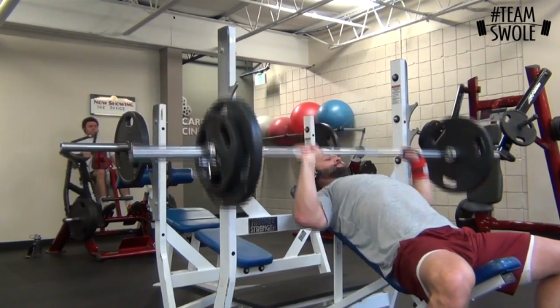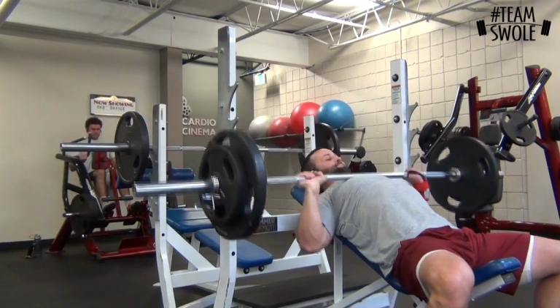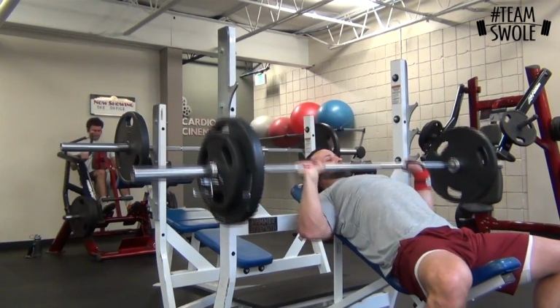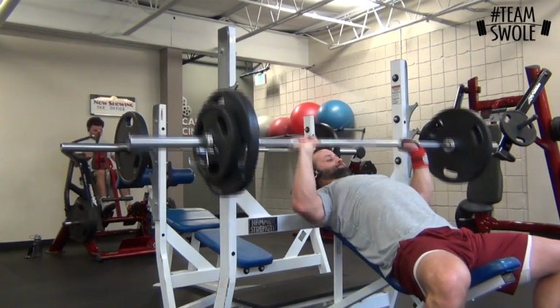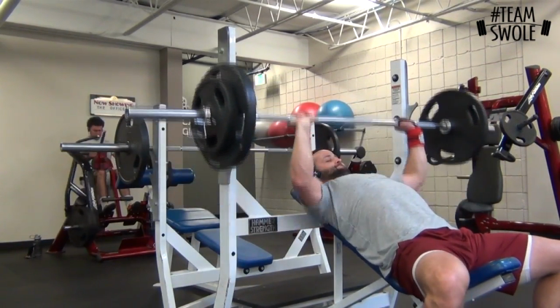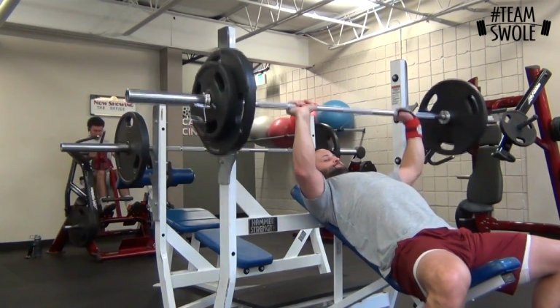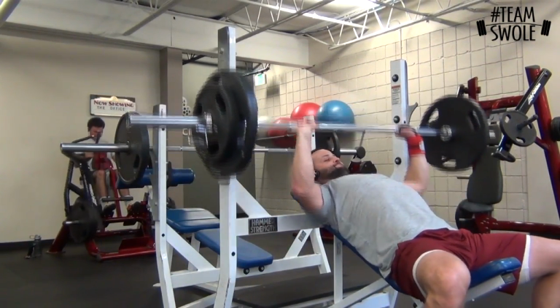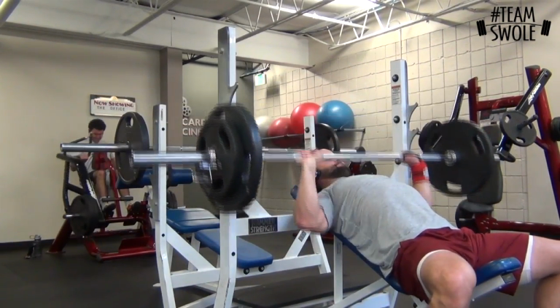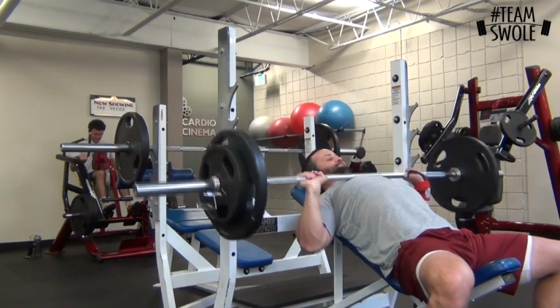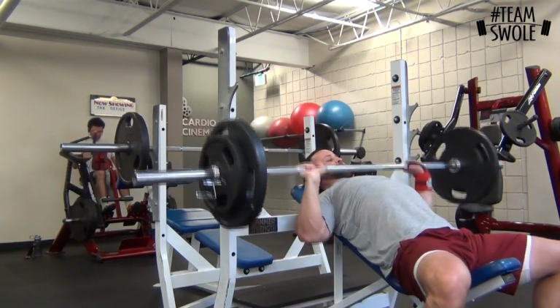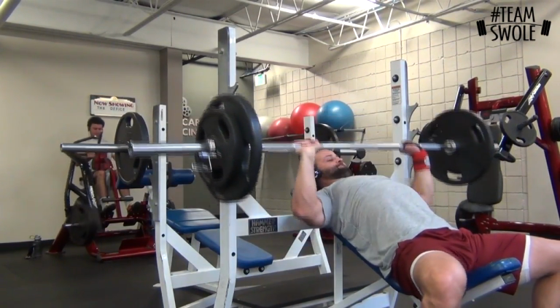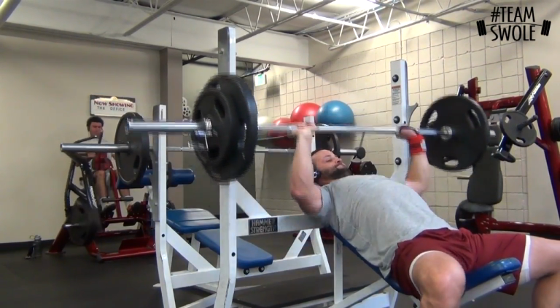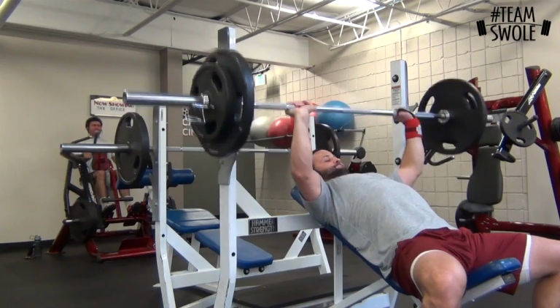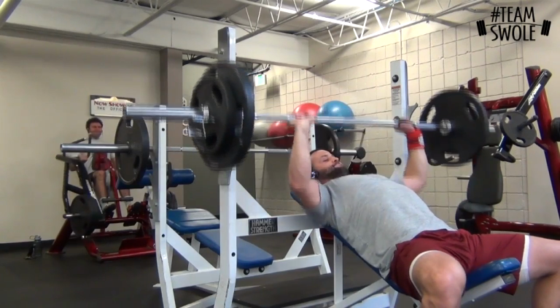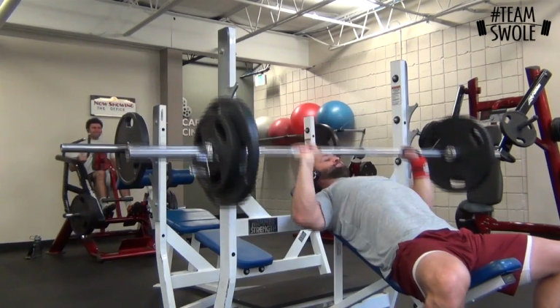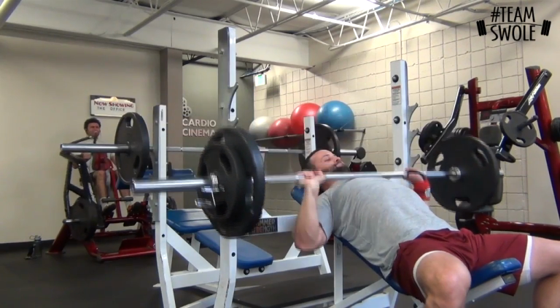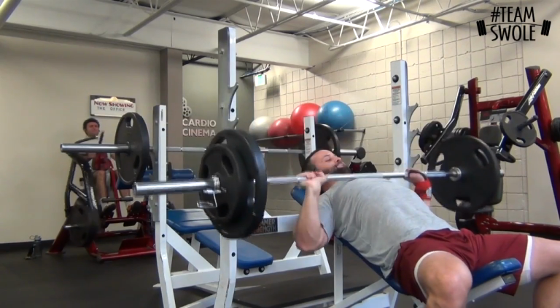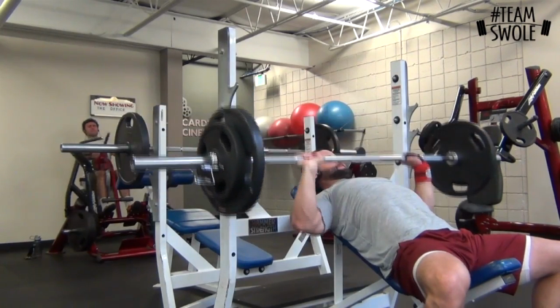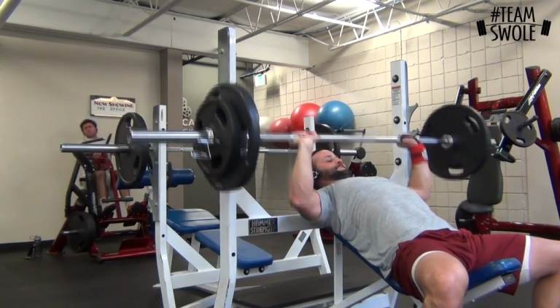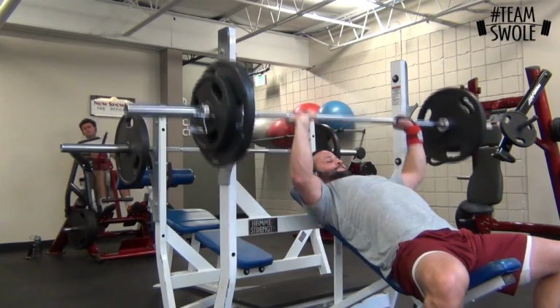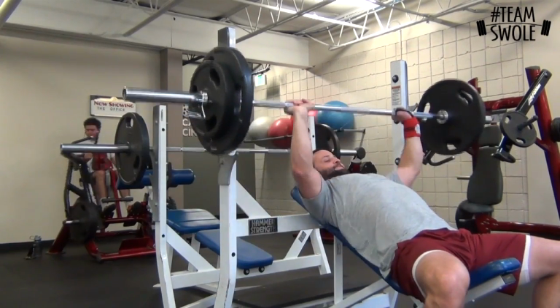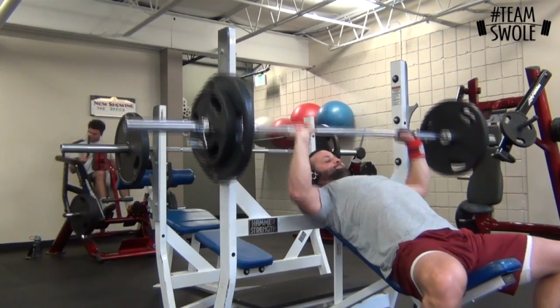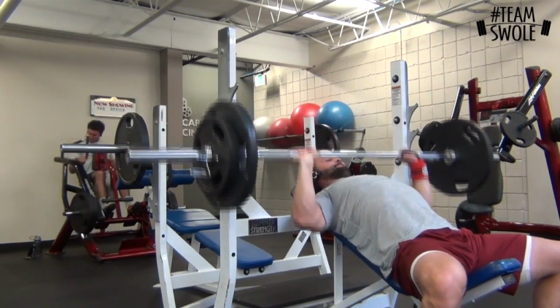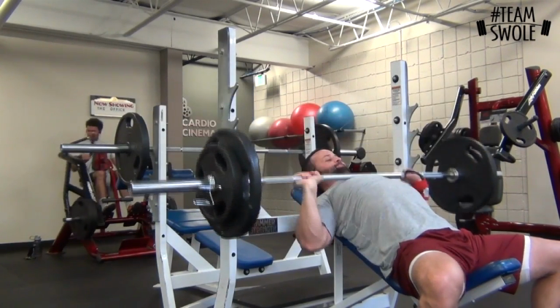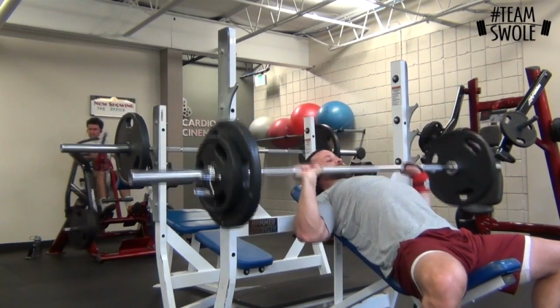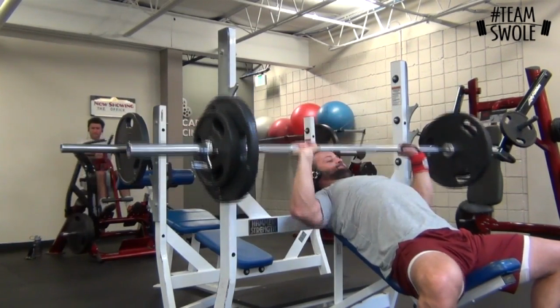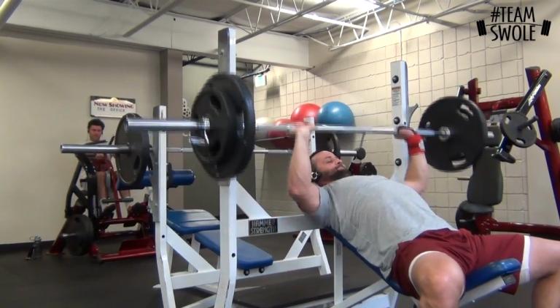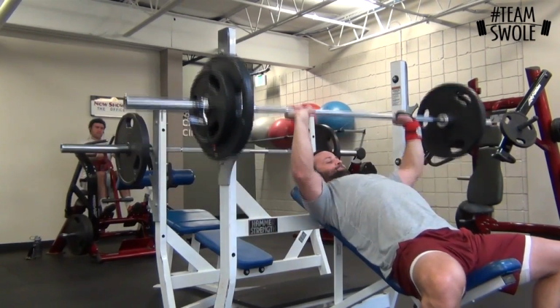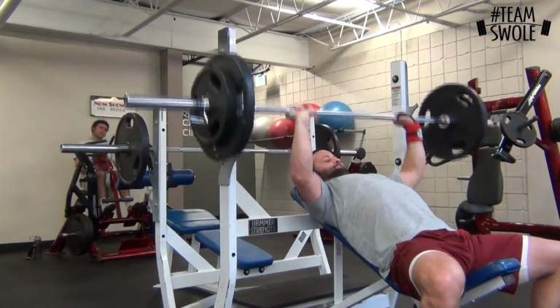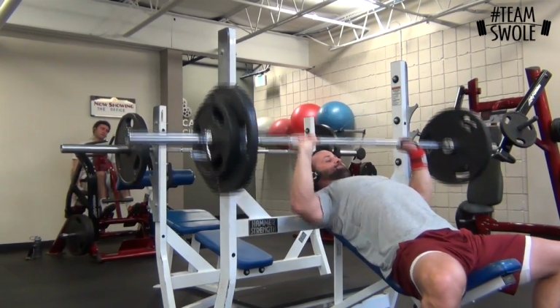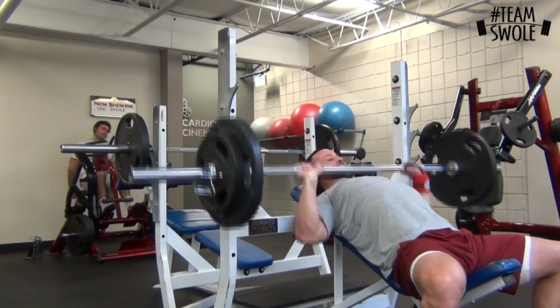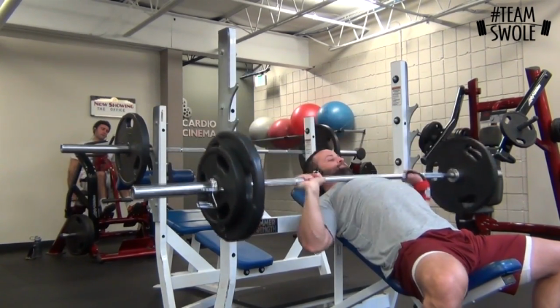First sets were my dynamic effort. Went up to 232. Six sets of three.